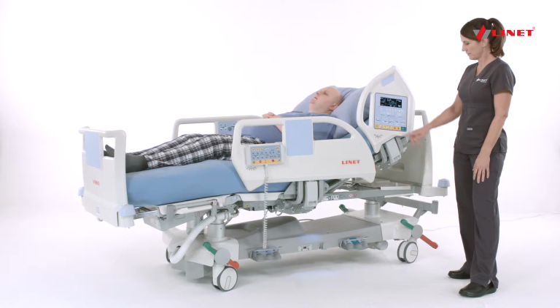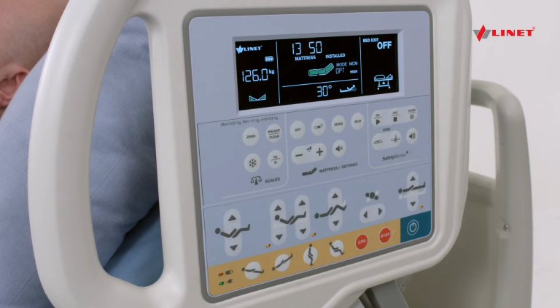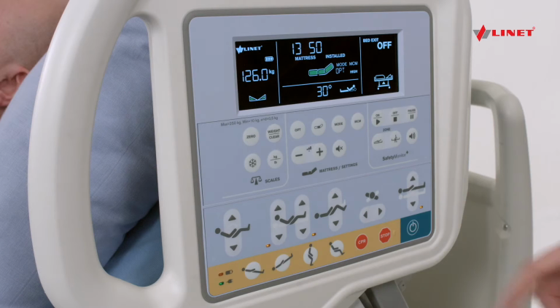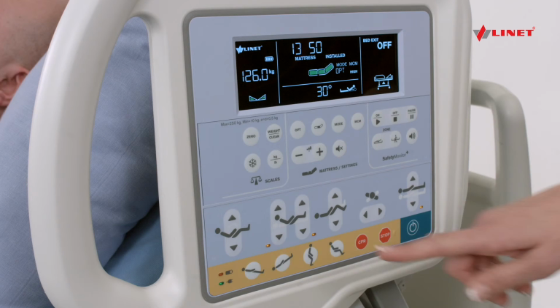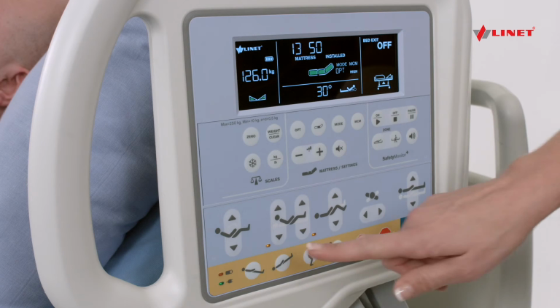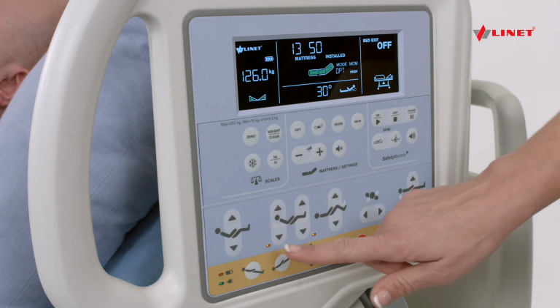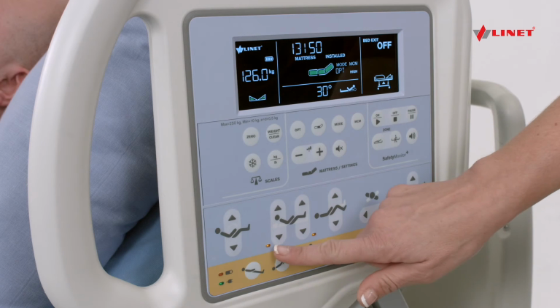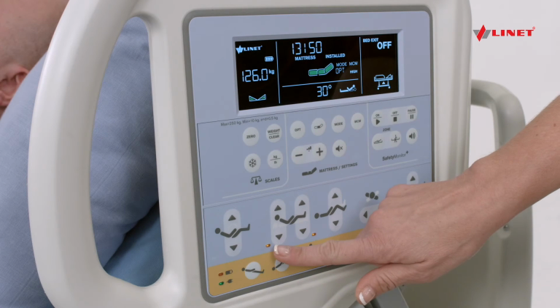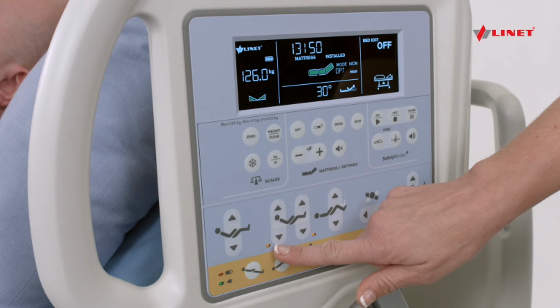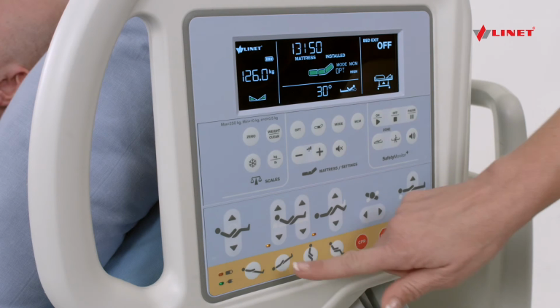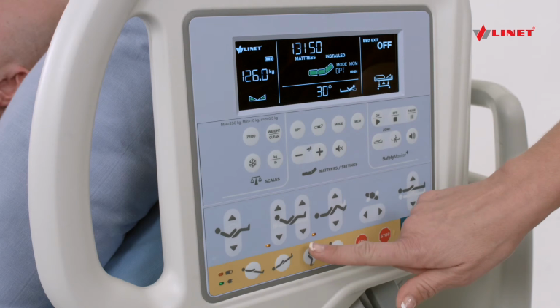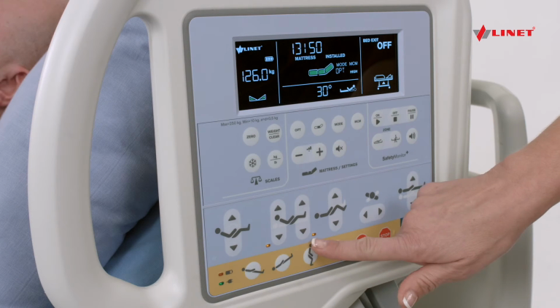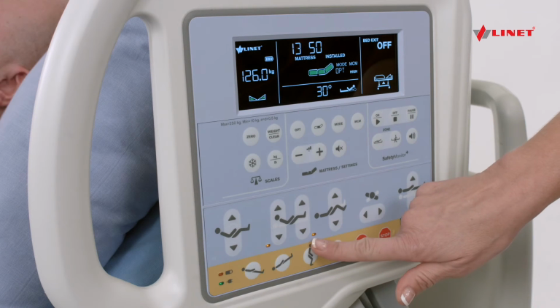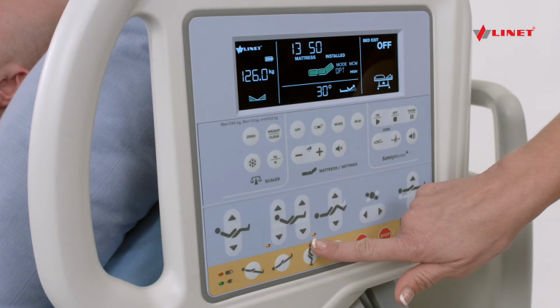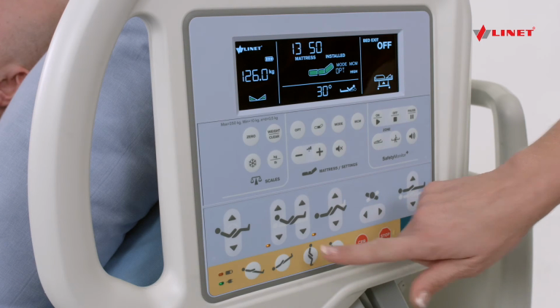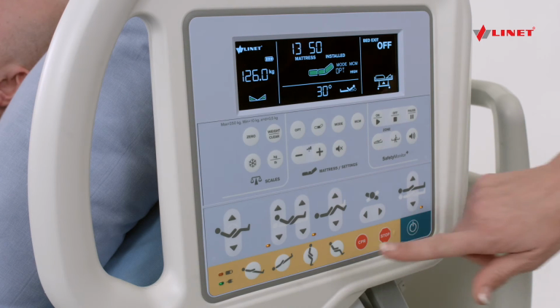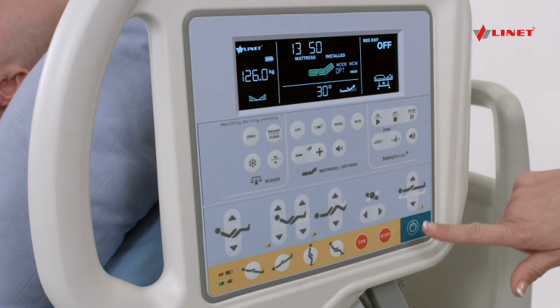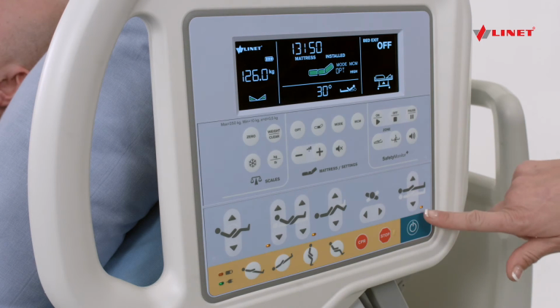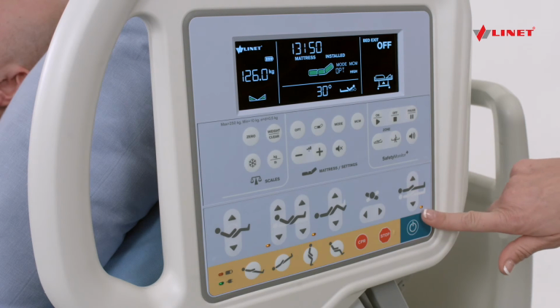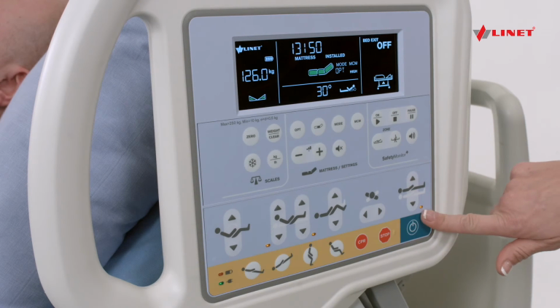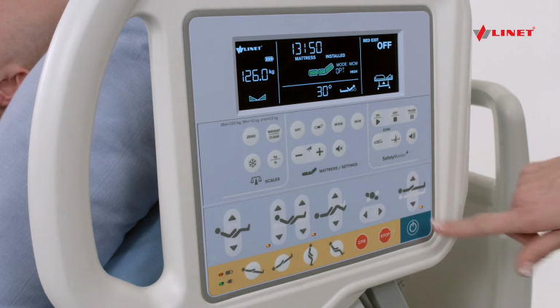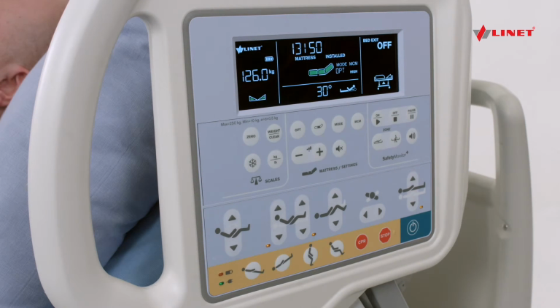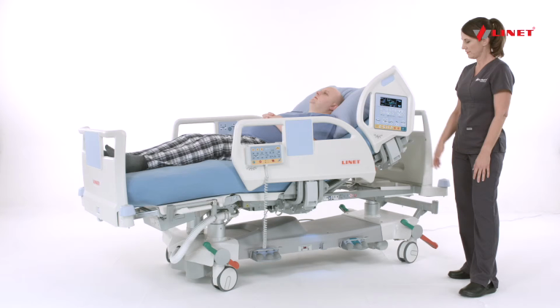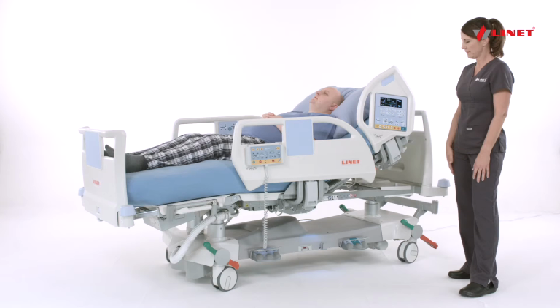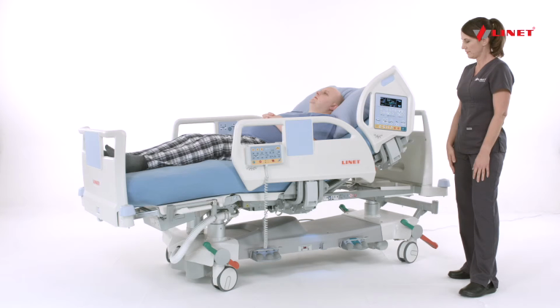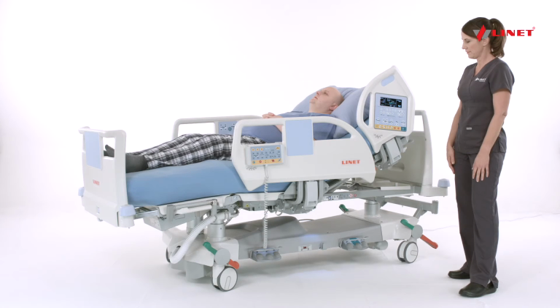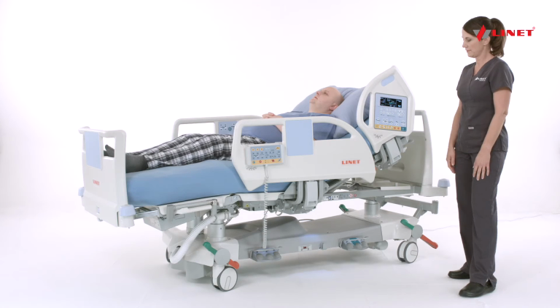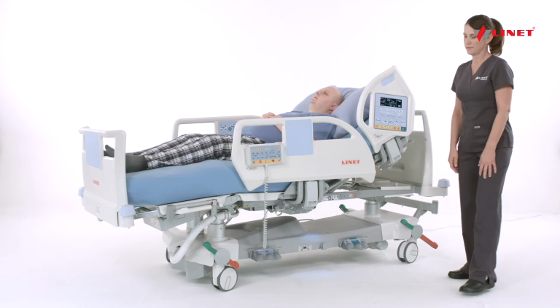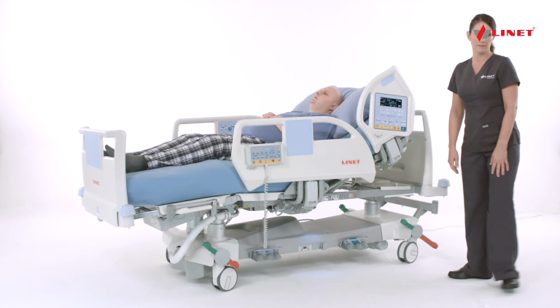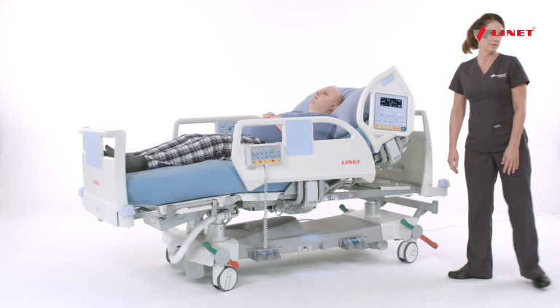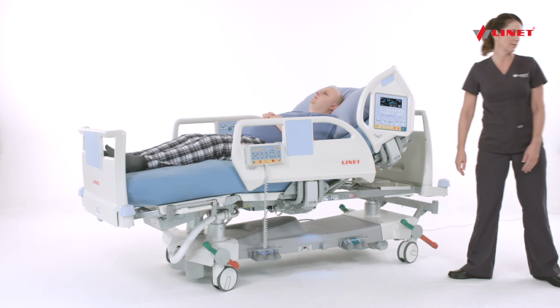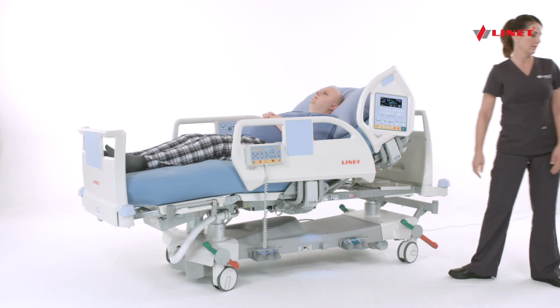There is also an LED on the iBoard panel to indicate if functions have been locked out.